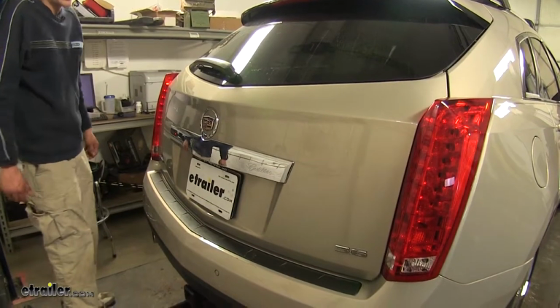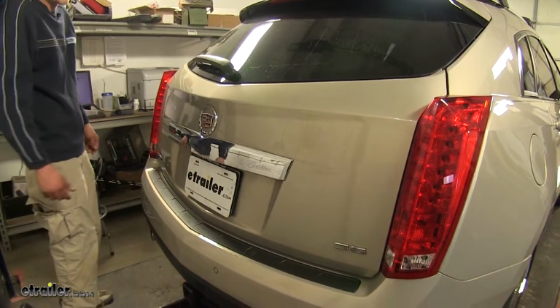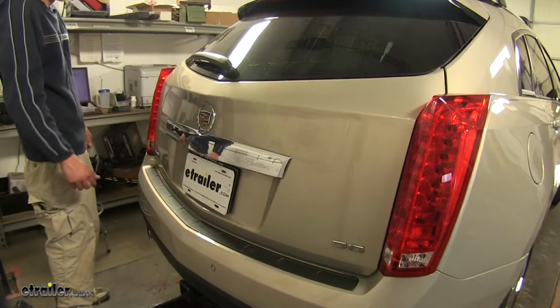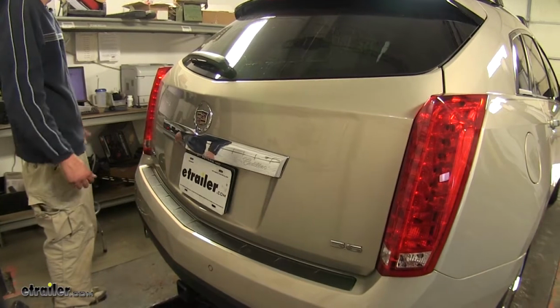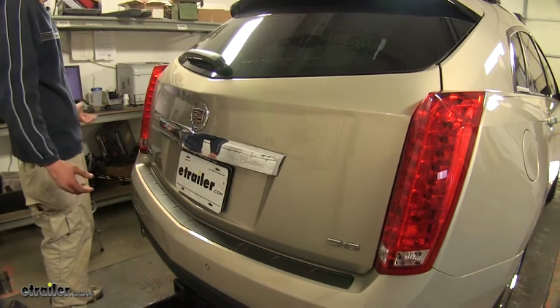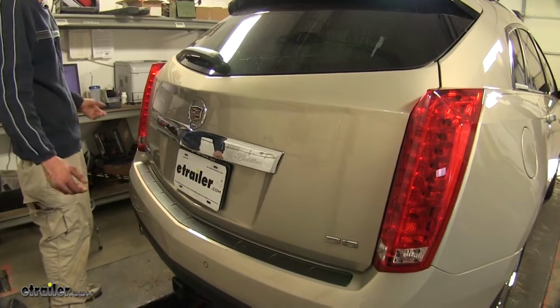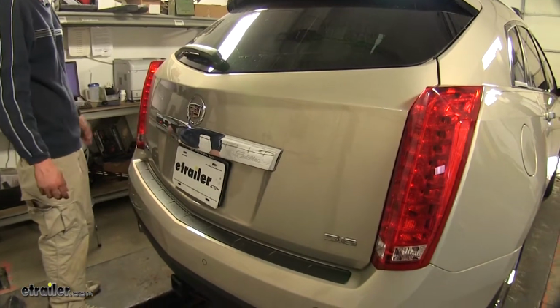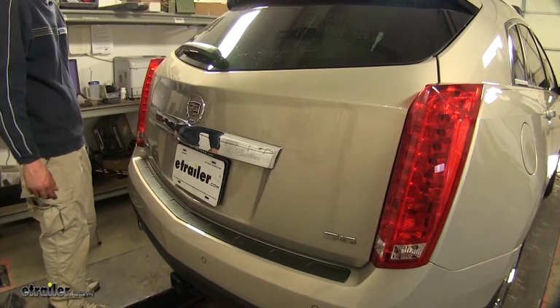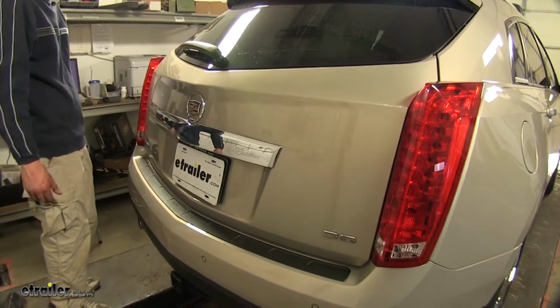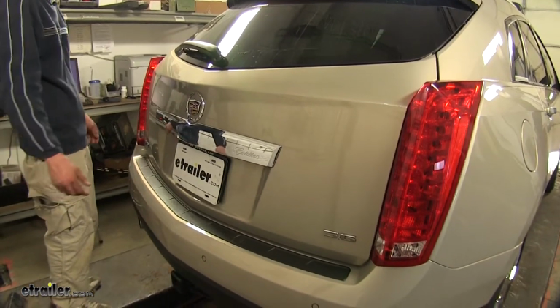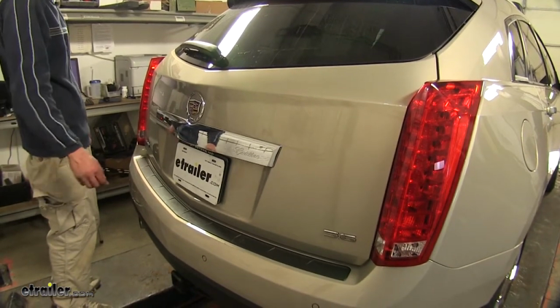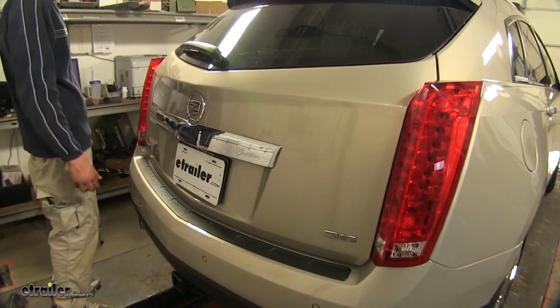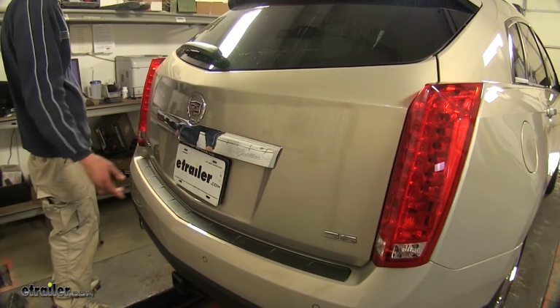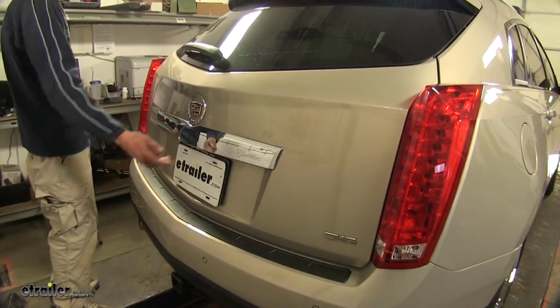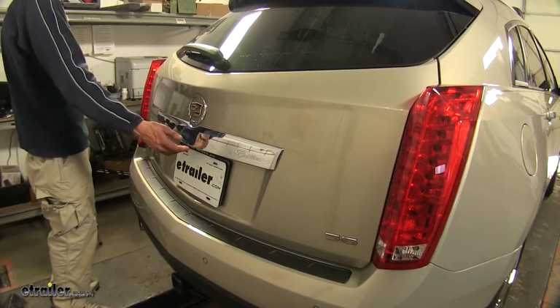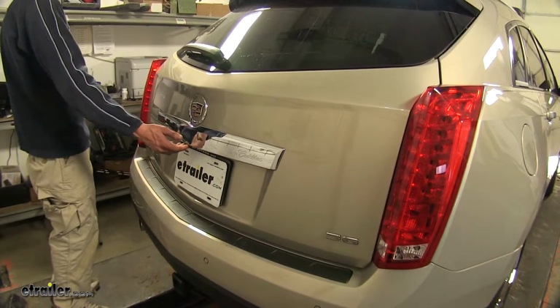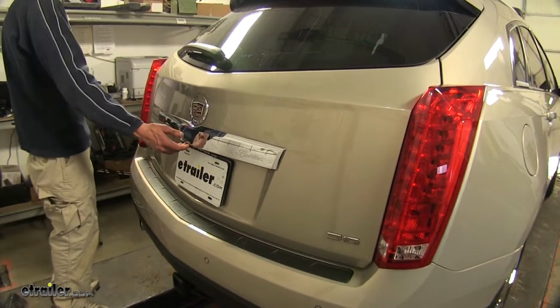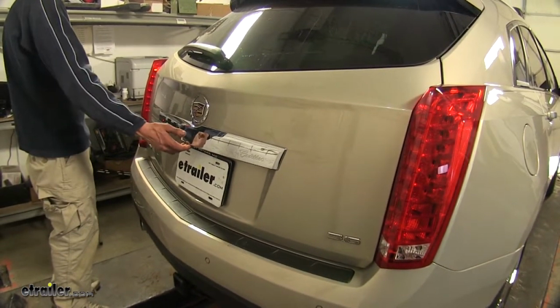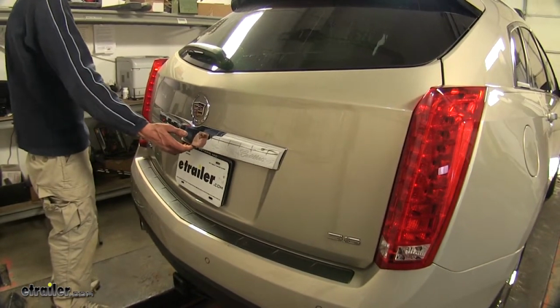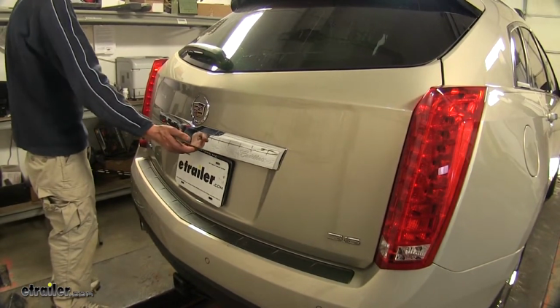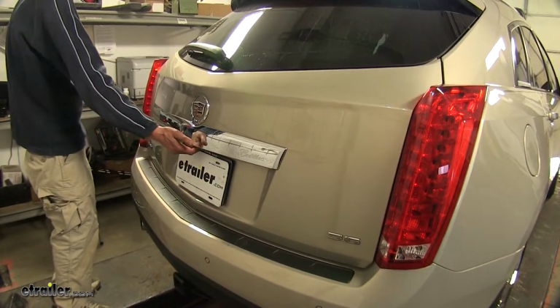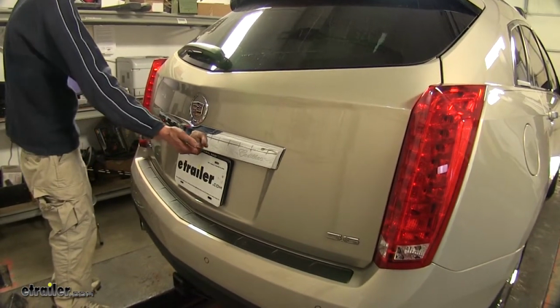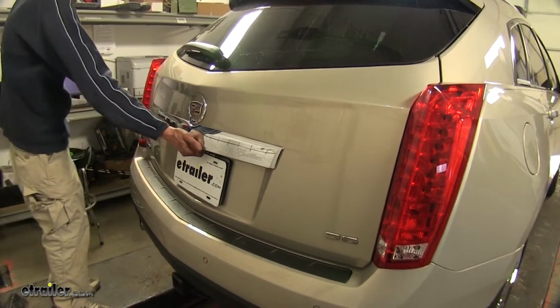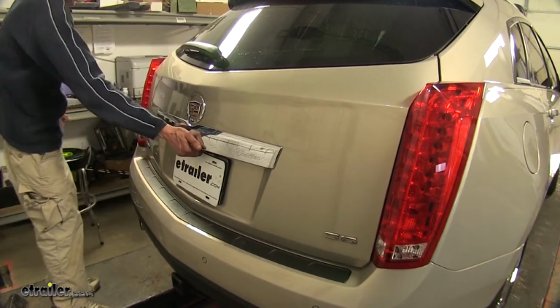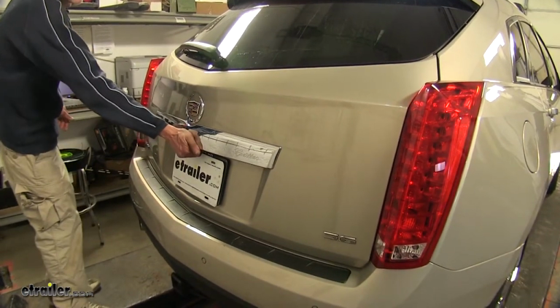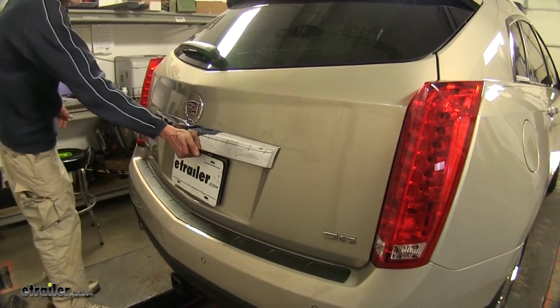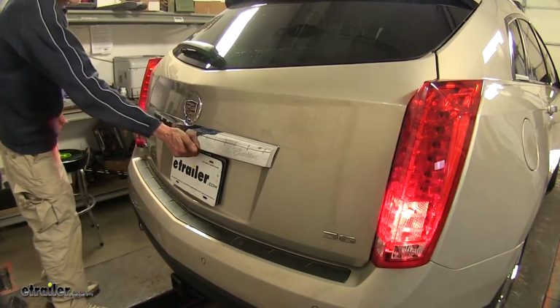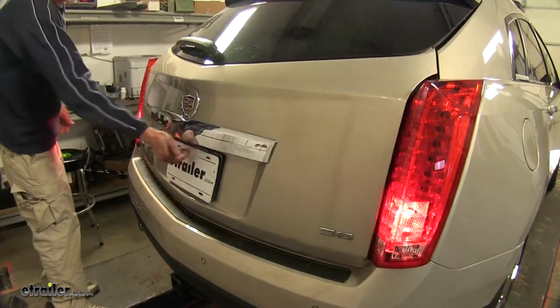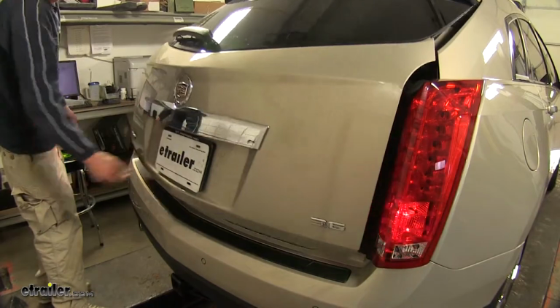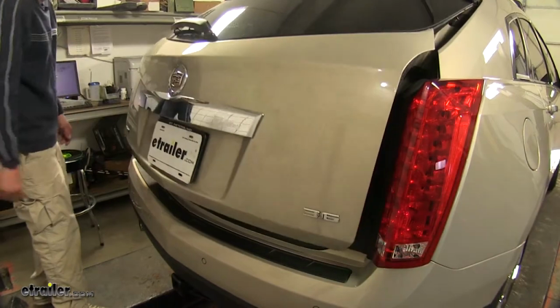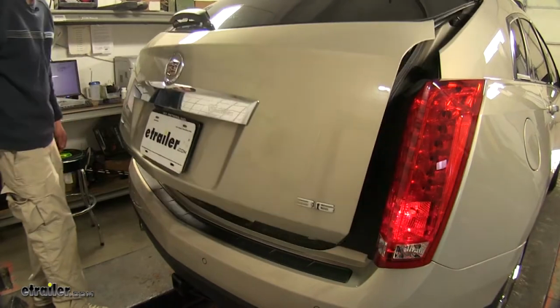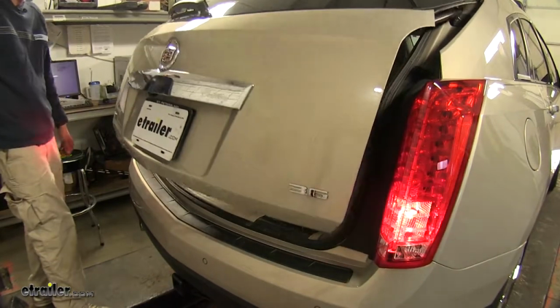Now to figure out where we're going to route our wiring from the front of the vehicle, let's start with removing our tail lights. Open up the rear hatch first.